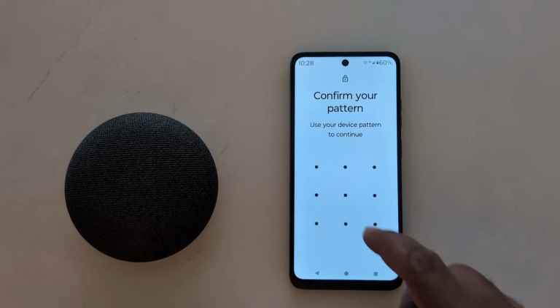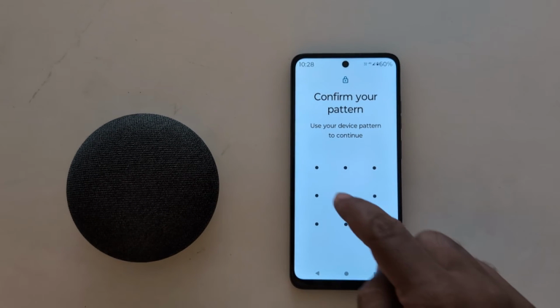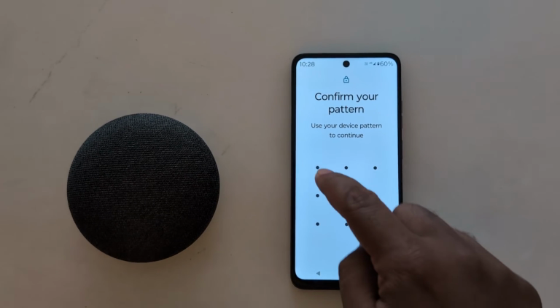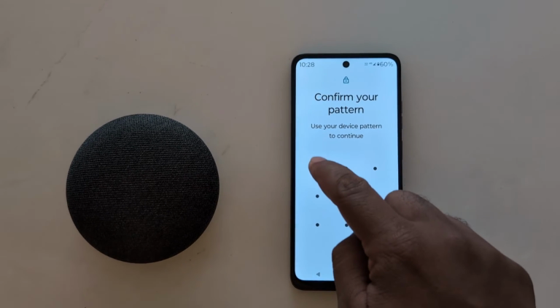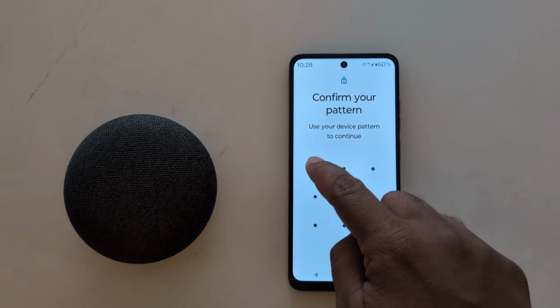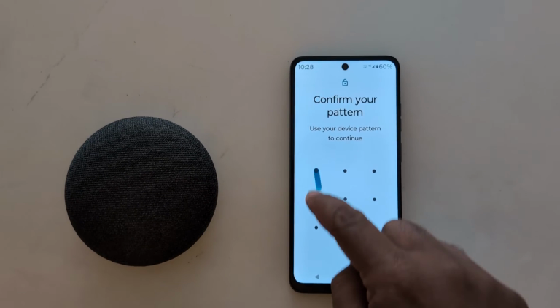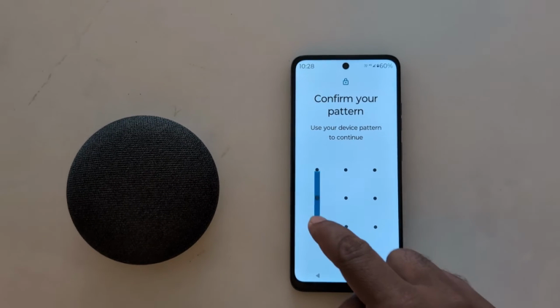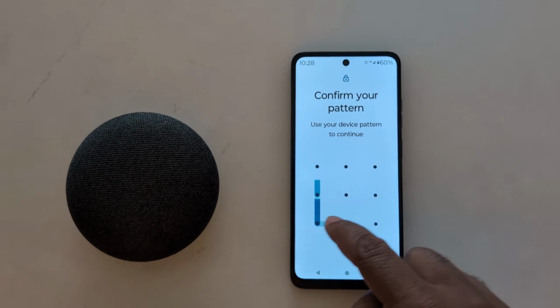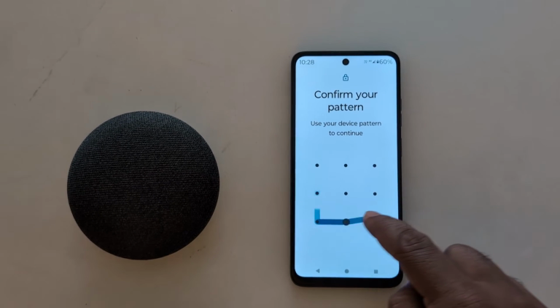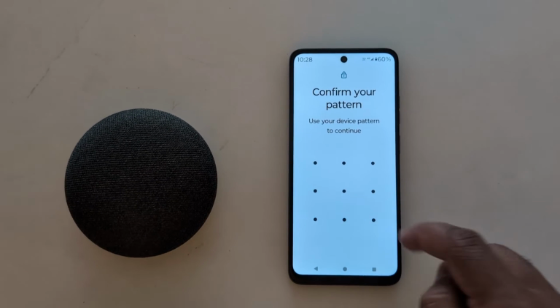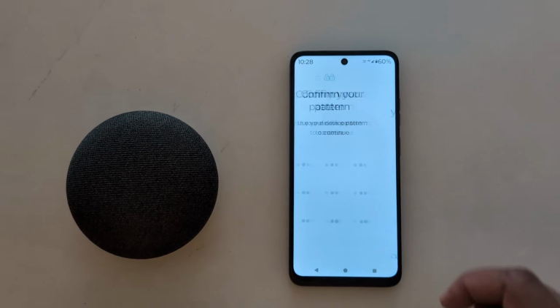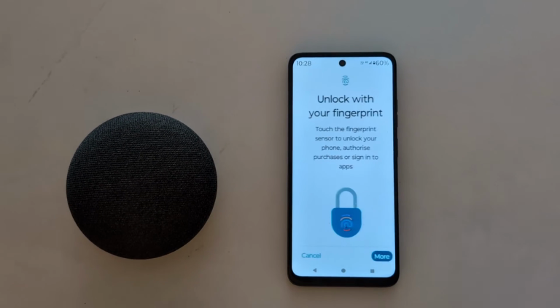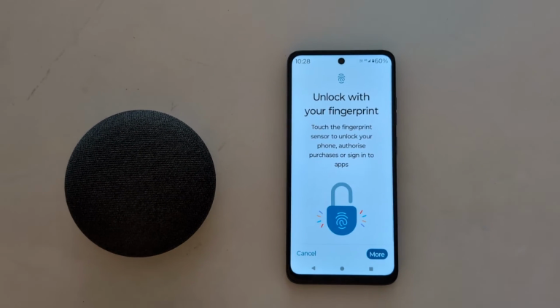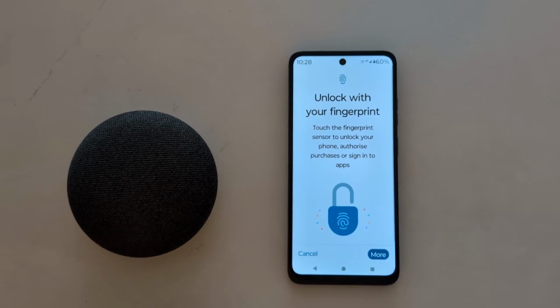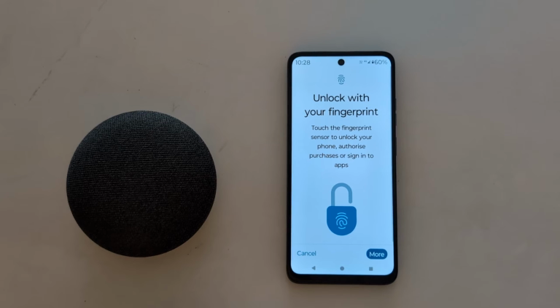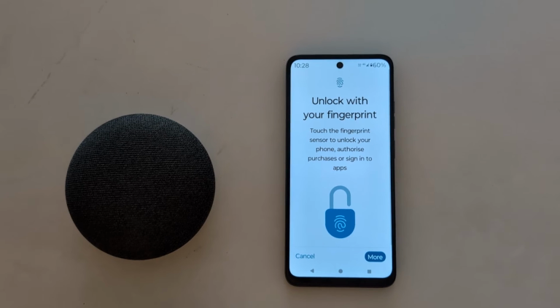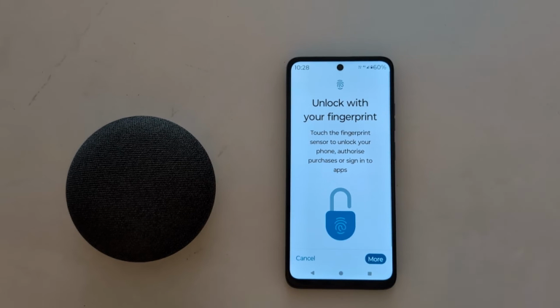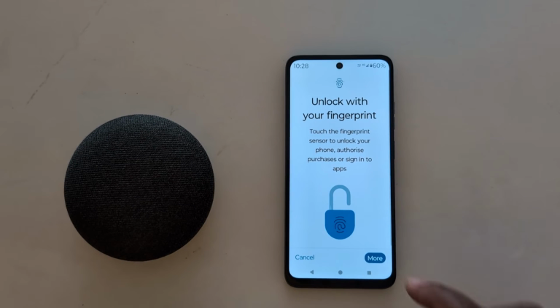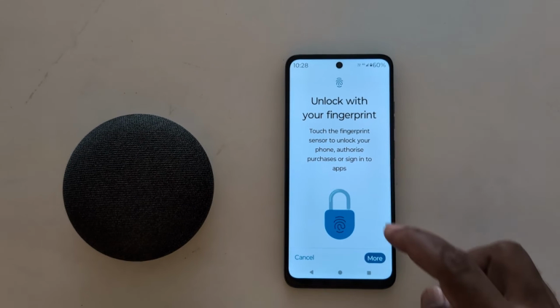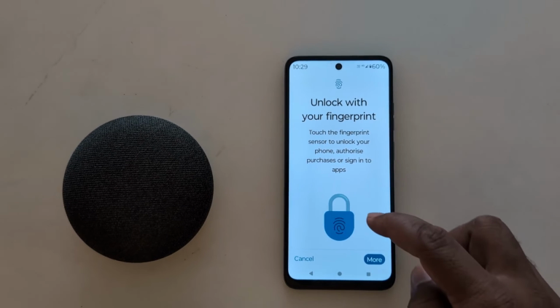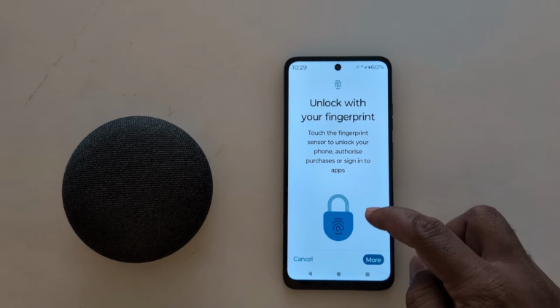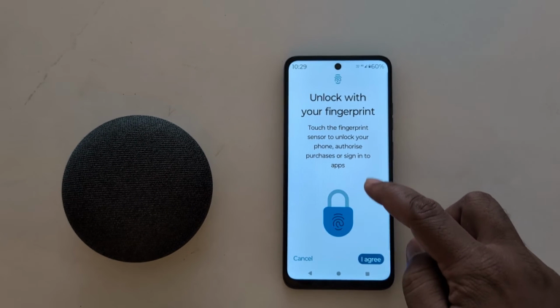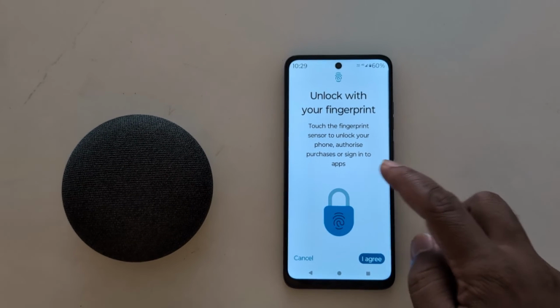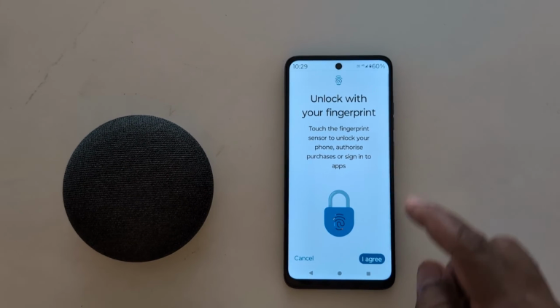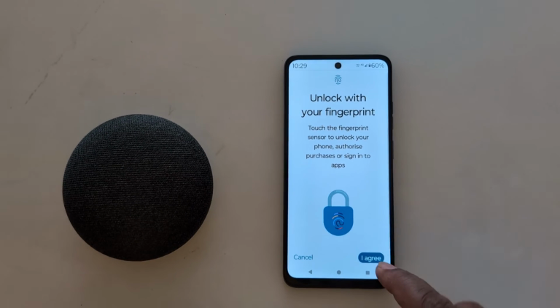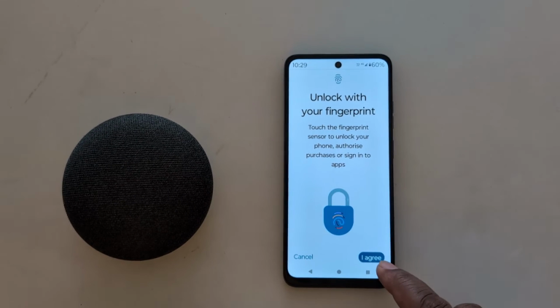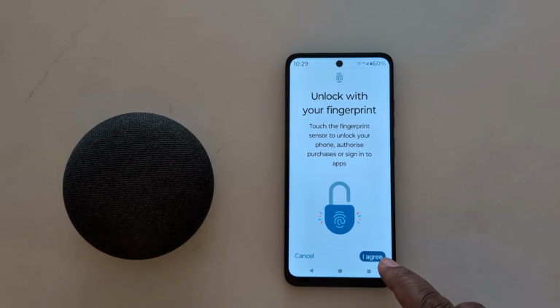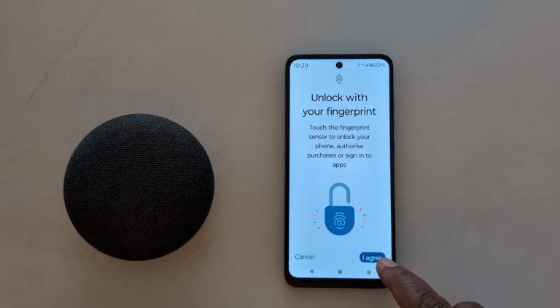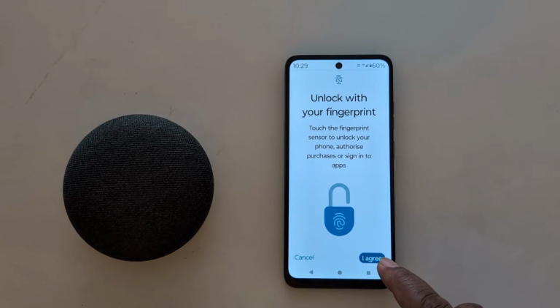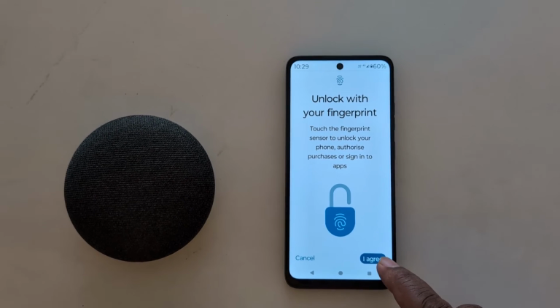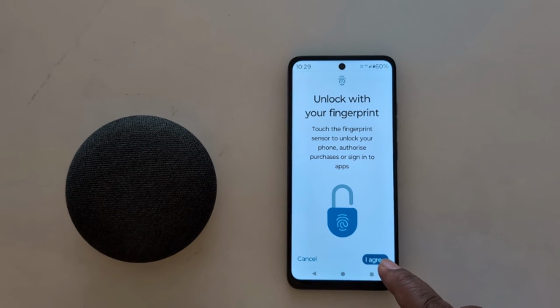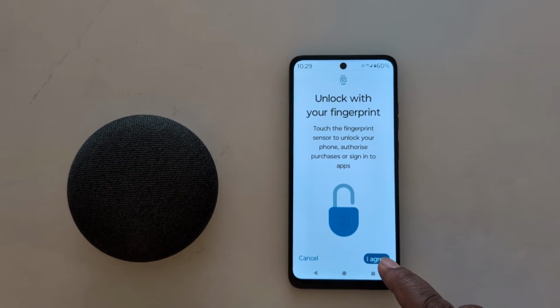Now unlock your device to set up fingerprint on your Motorola device. Then tap on I Agree.